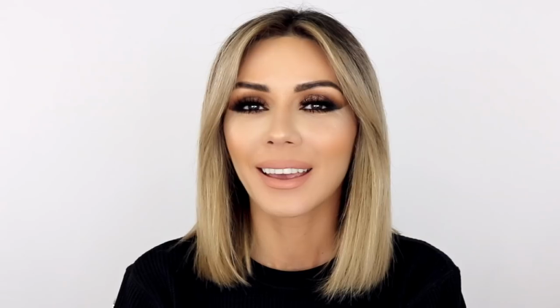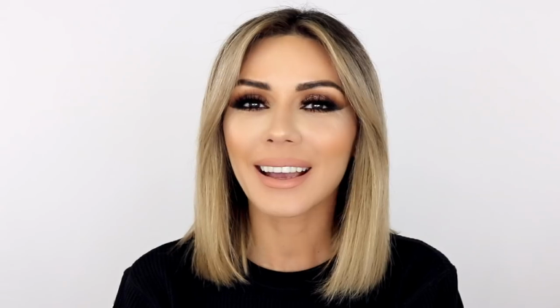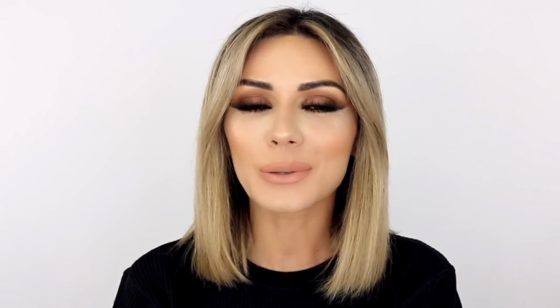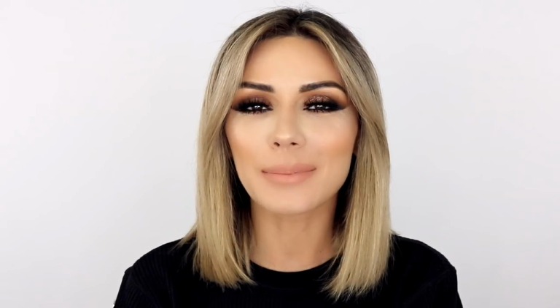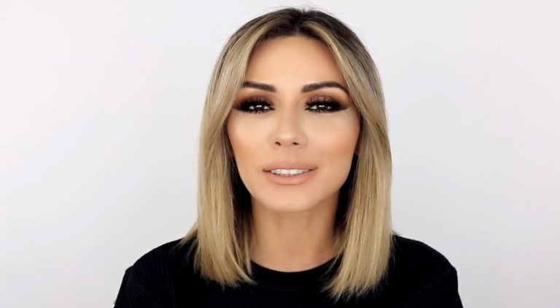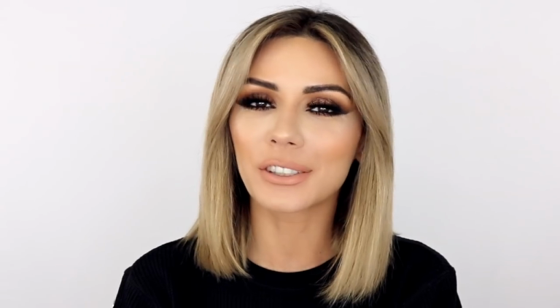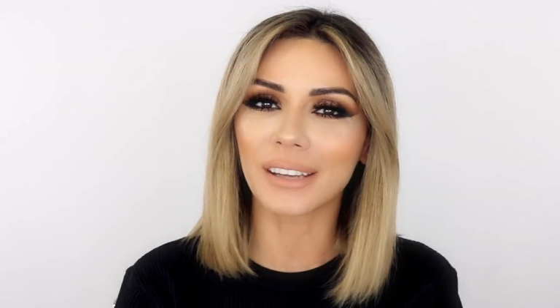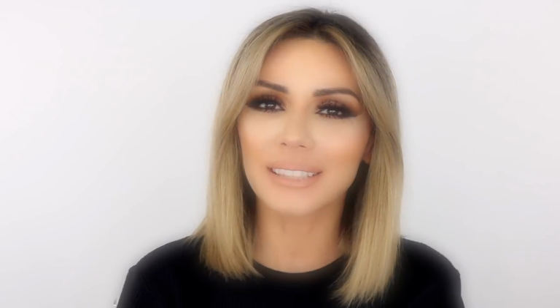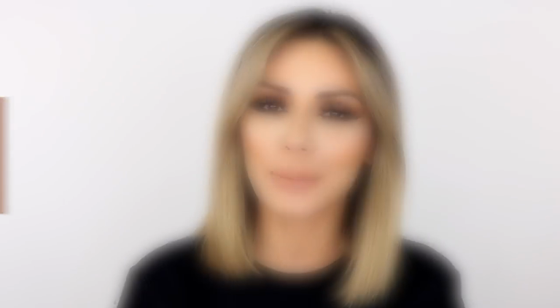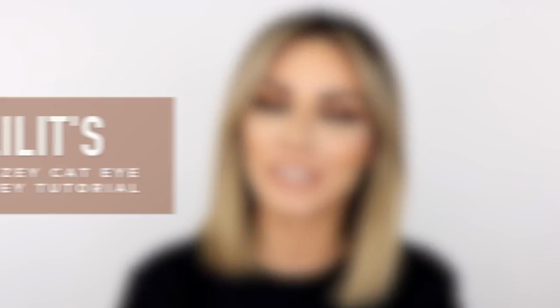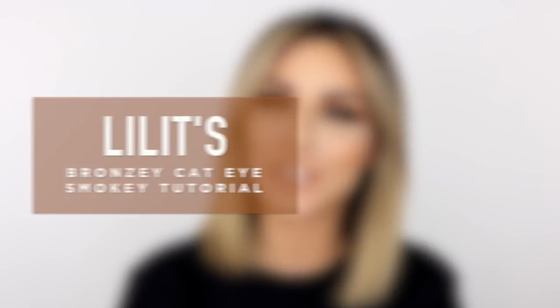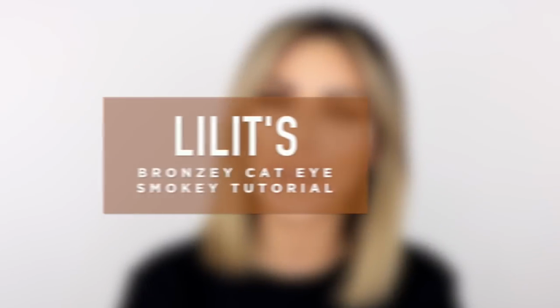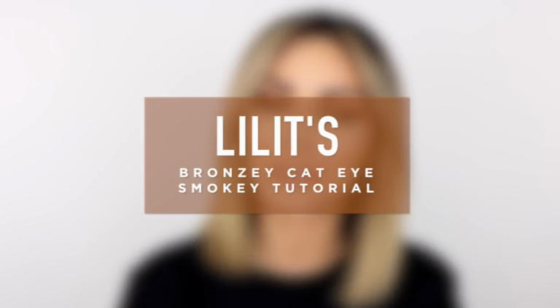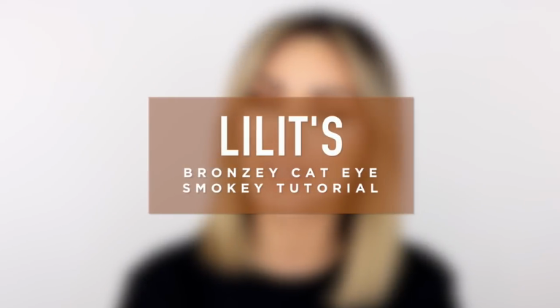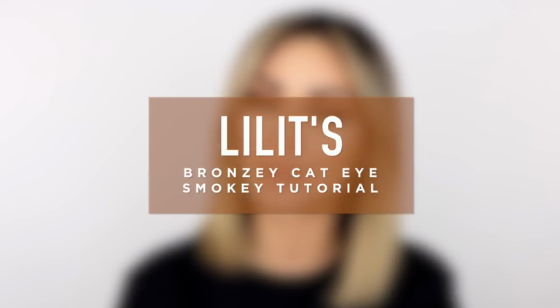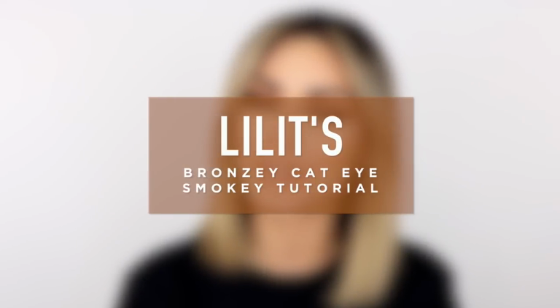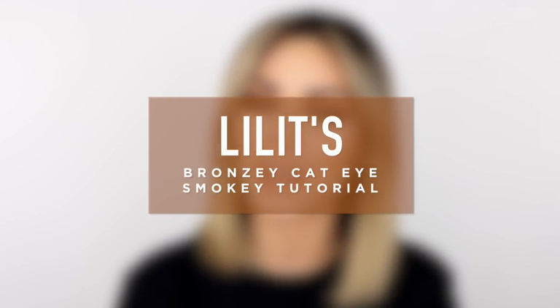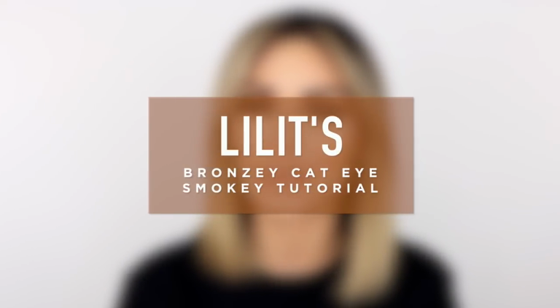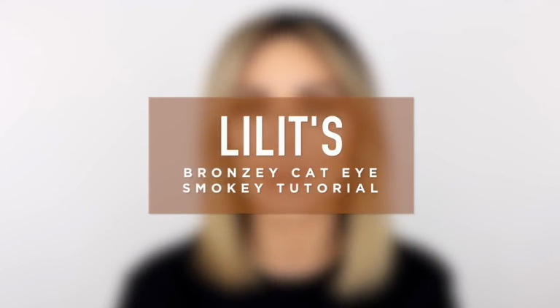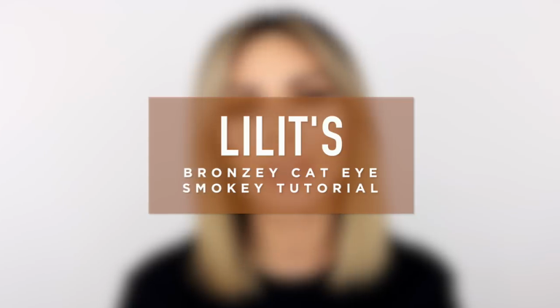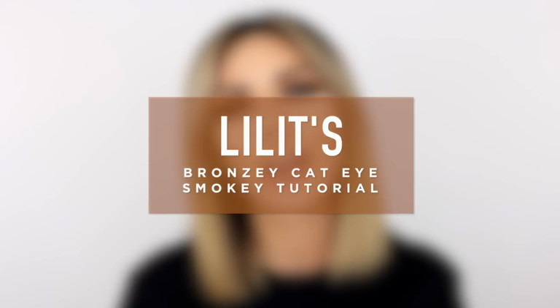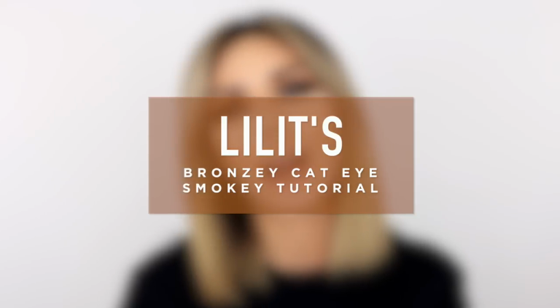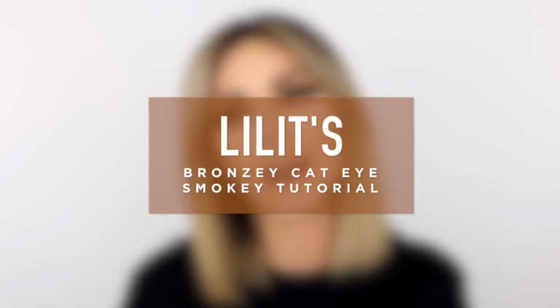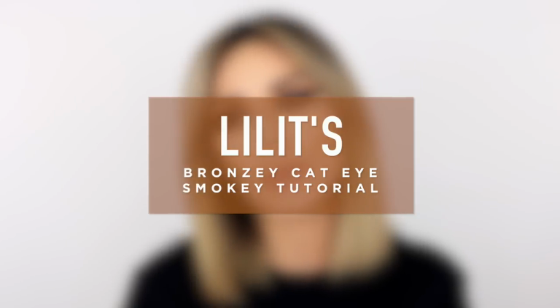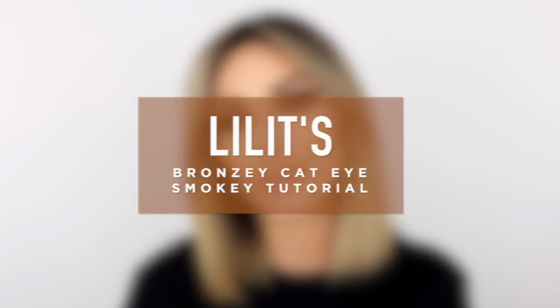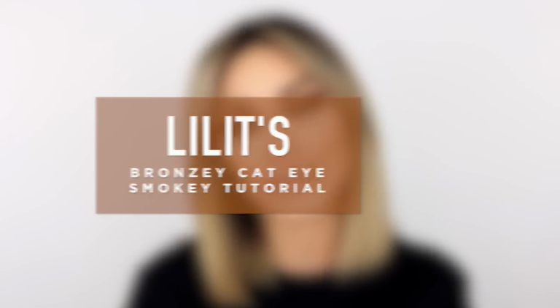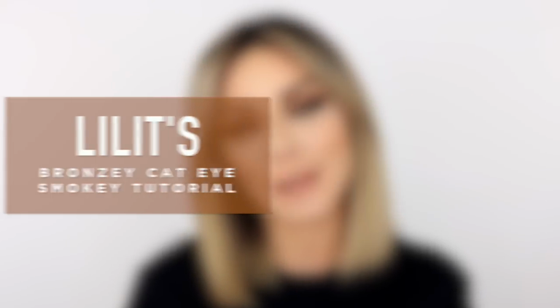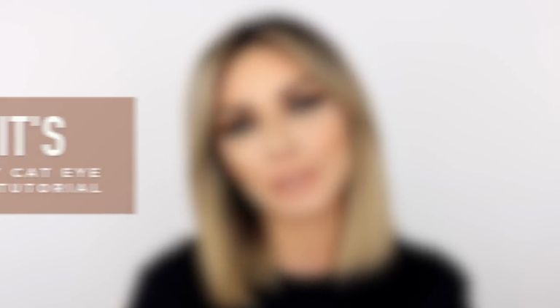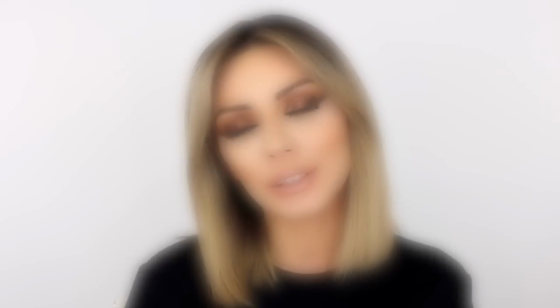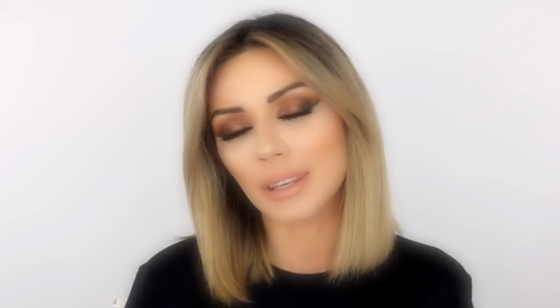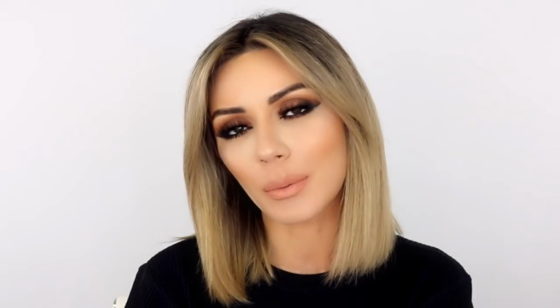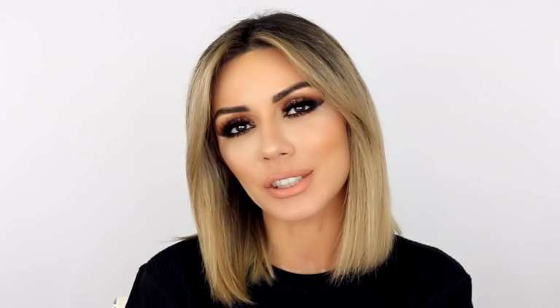Hey guys, welcome back to my channel. Today I'm going to teach you how to create this bronzy cat eye smokey. If you like this type of look, then keep on watching.